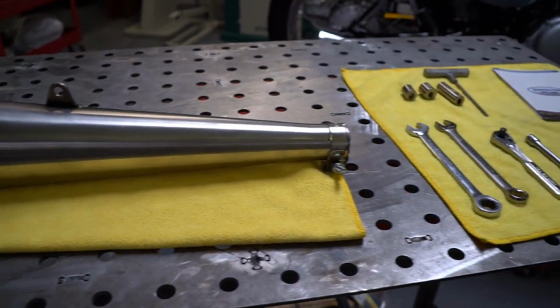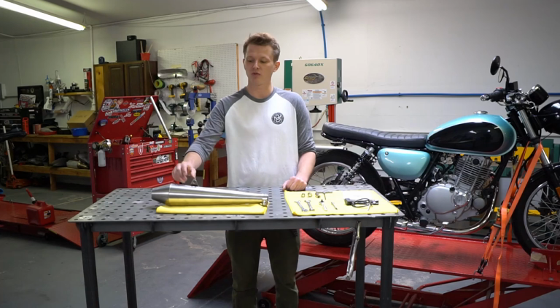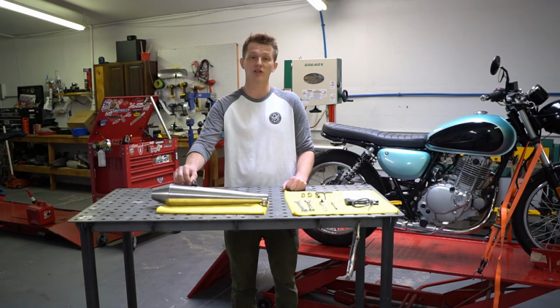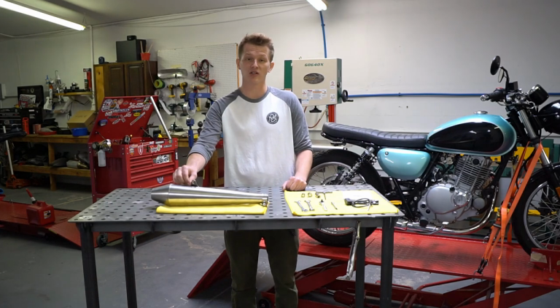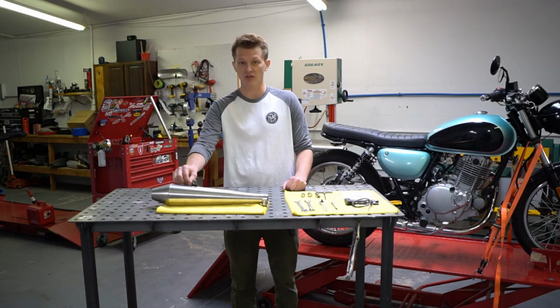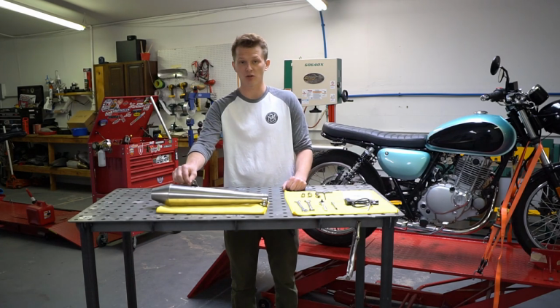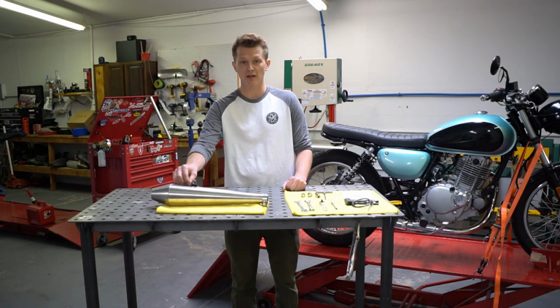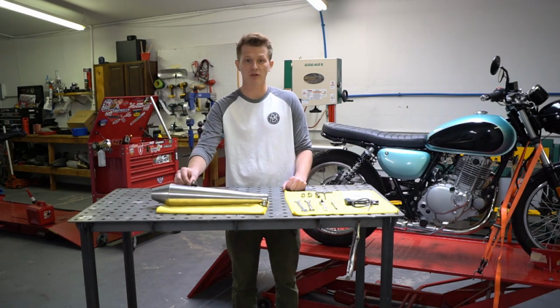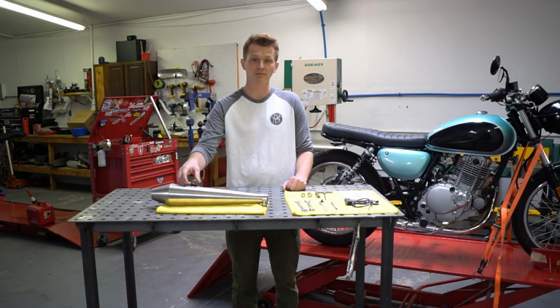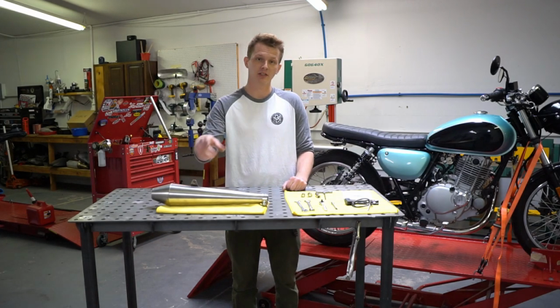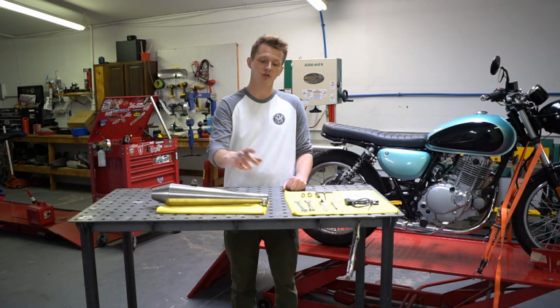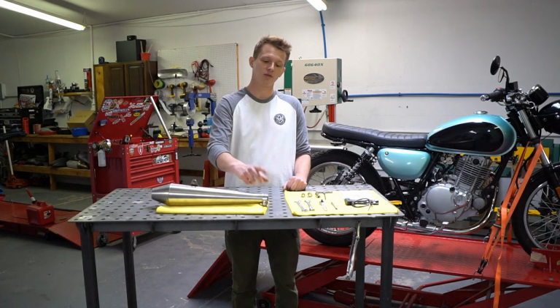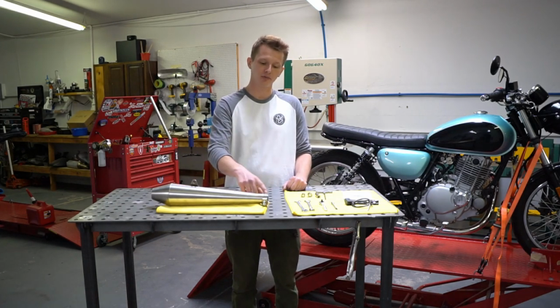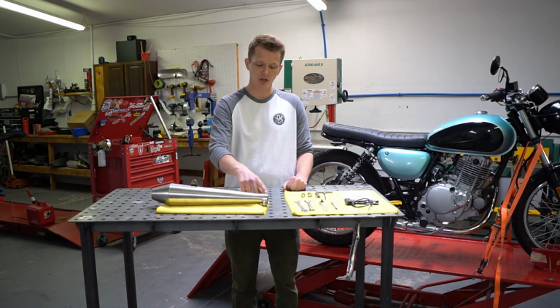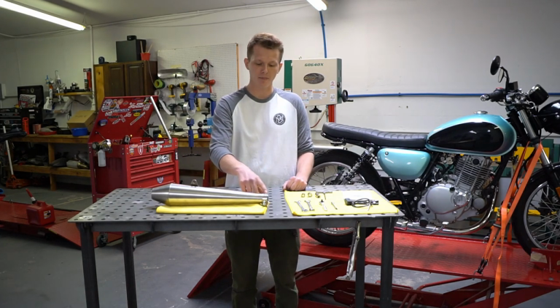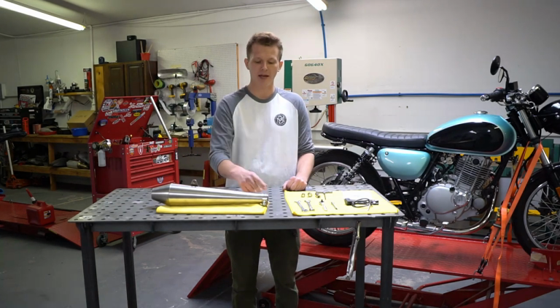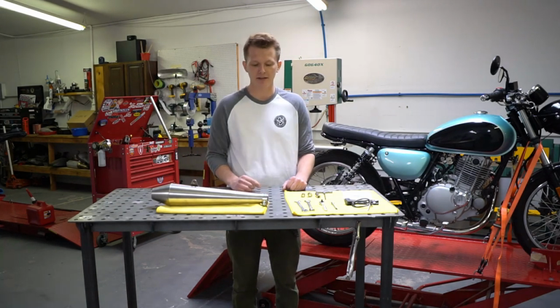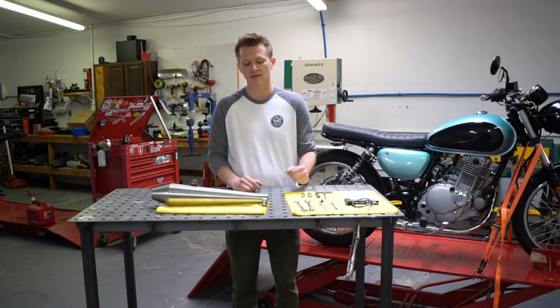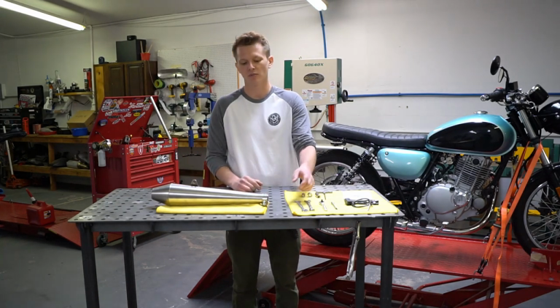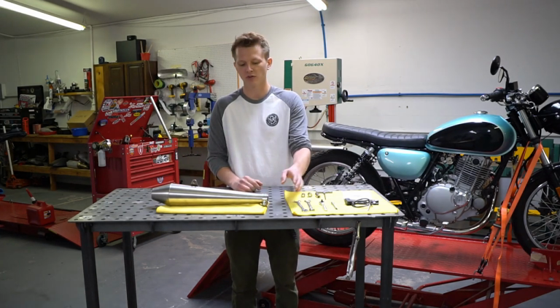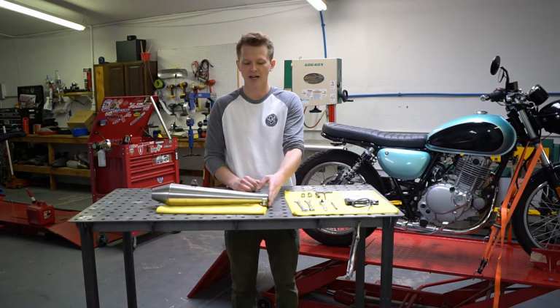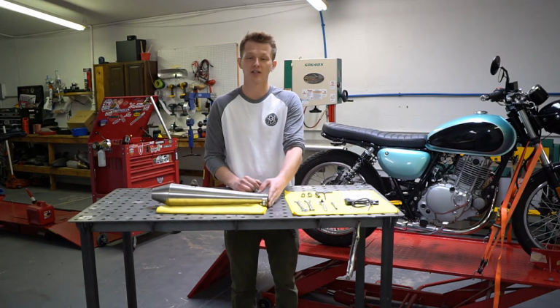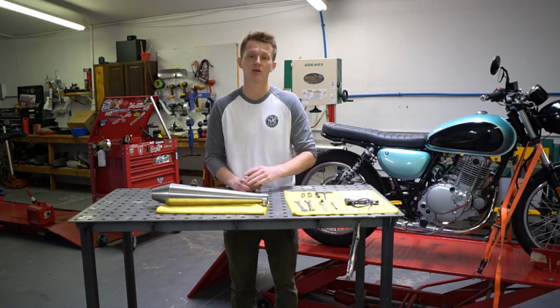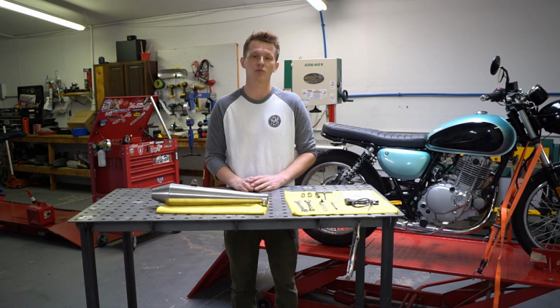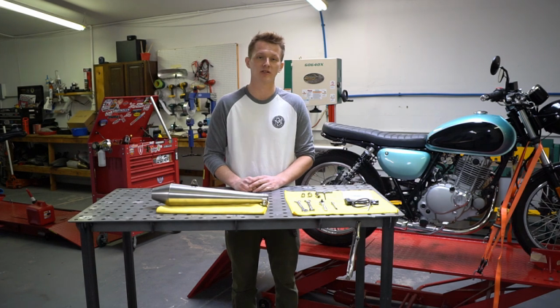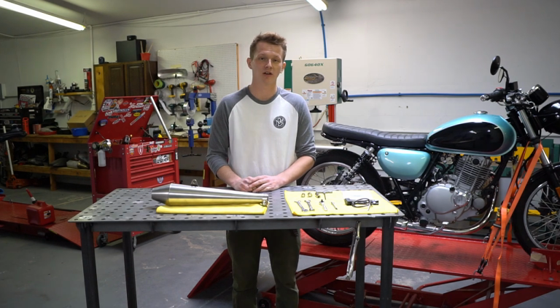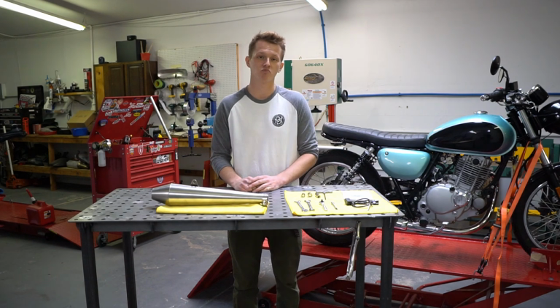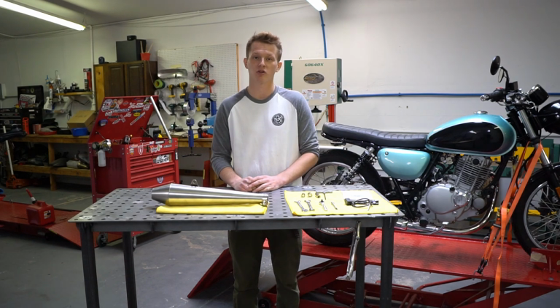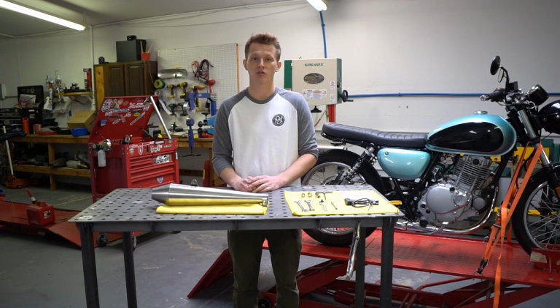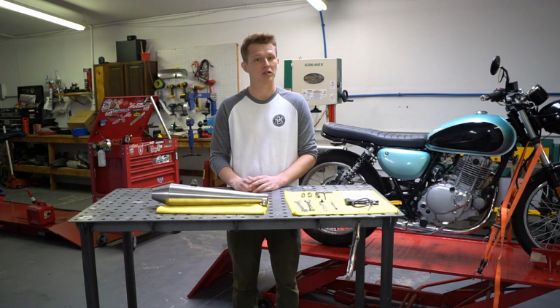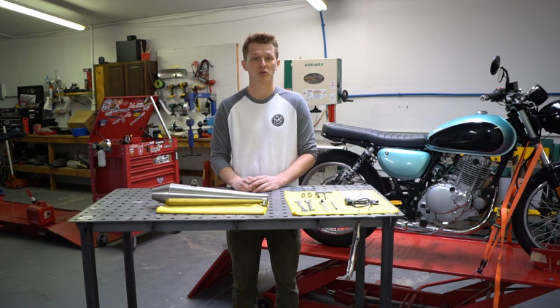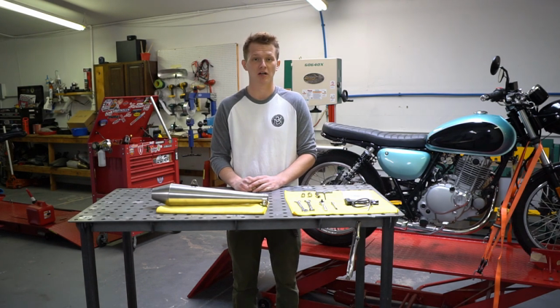We've welded on a stainless steel bracket for you, included the muffler clamp and muffler gasket already pre-installed, so it's ready to bolt on.